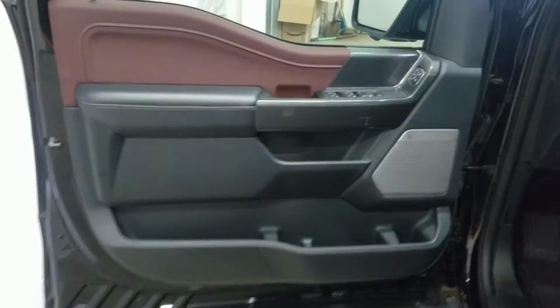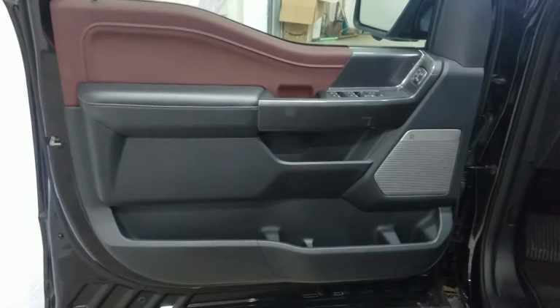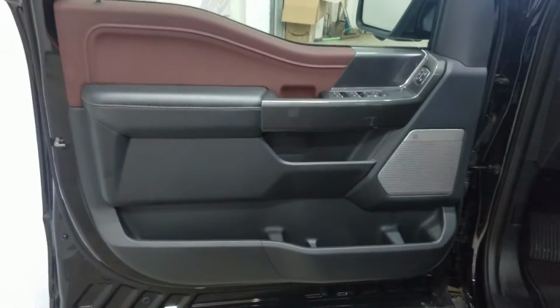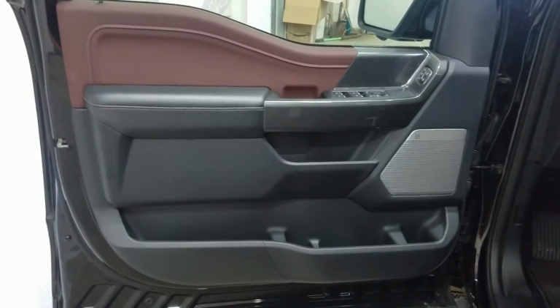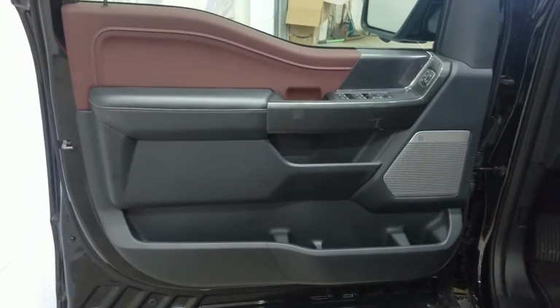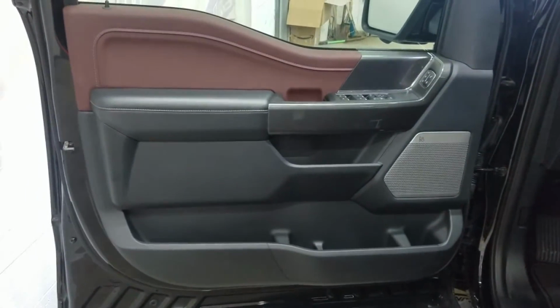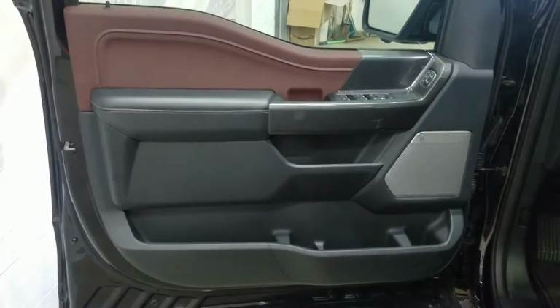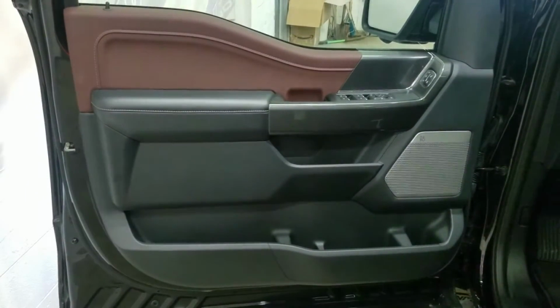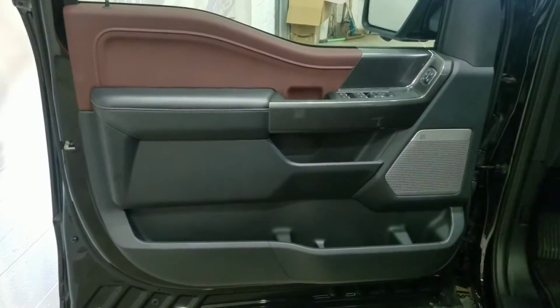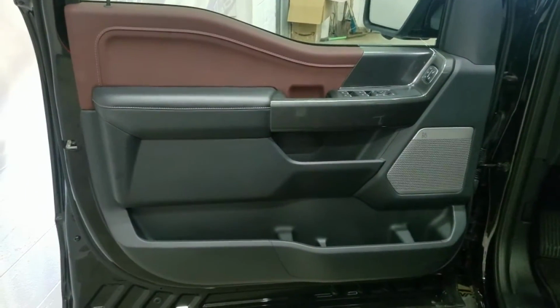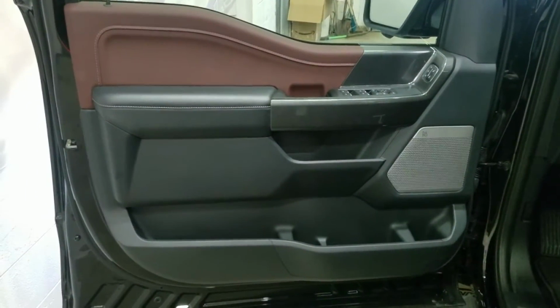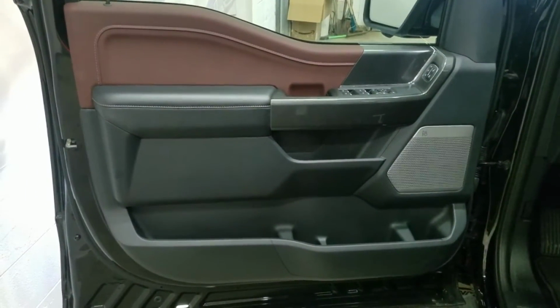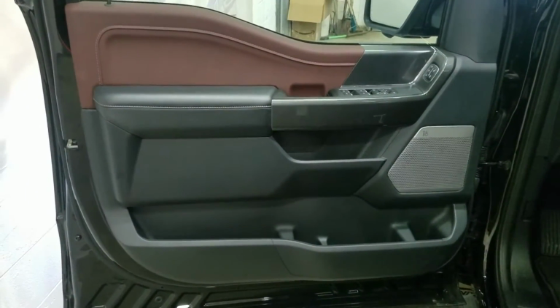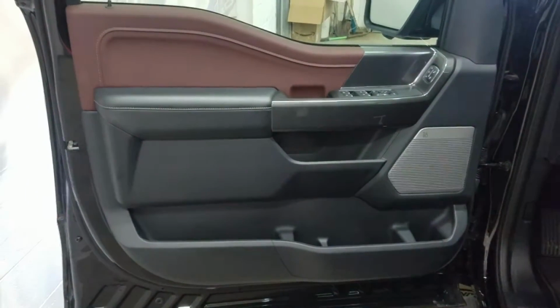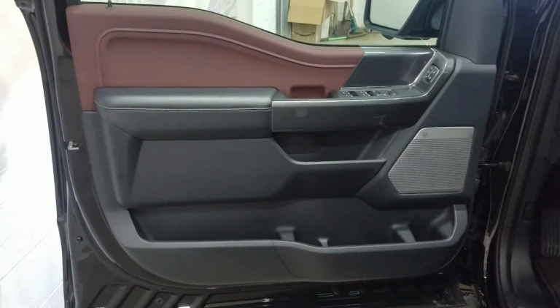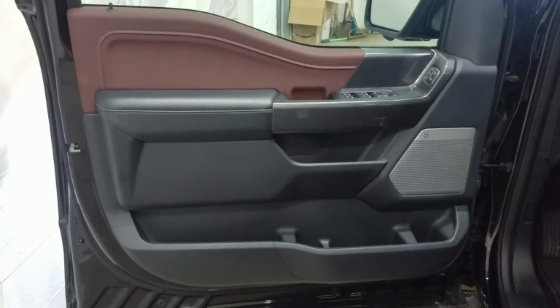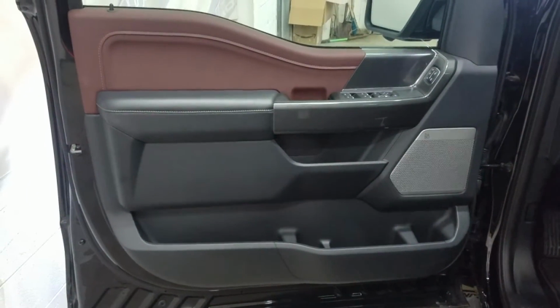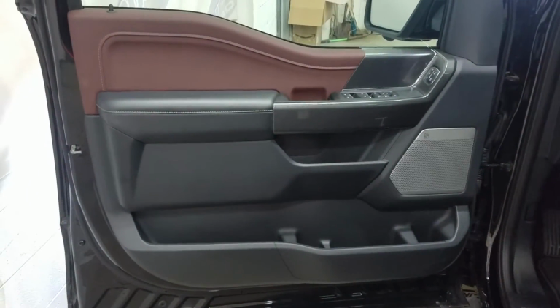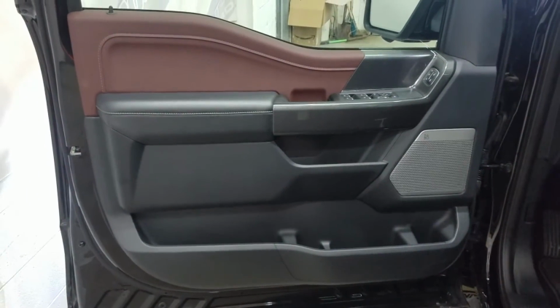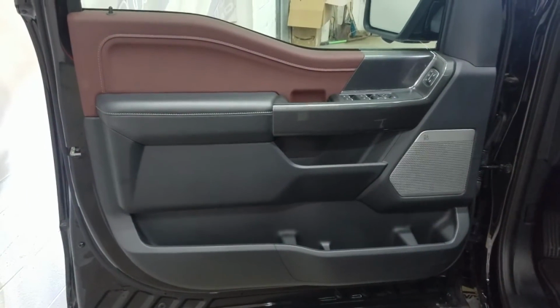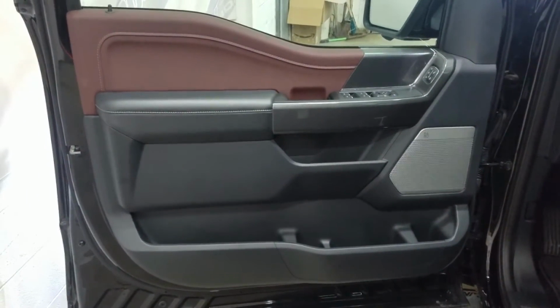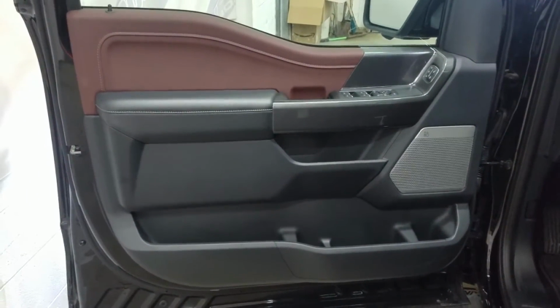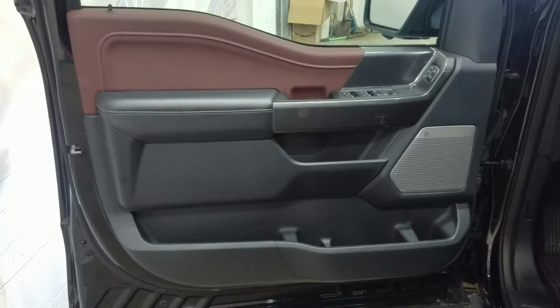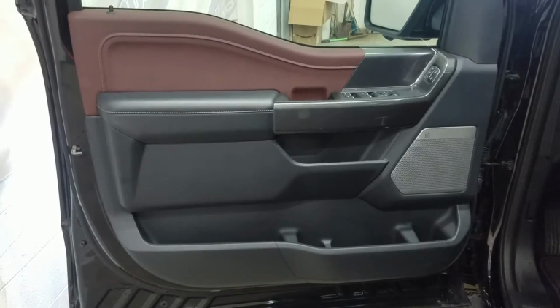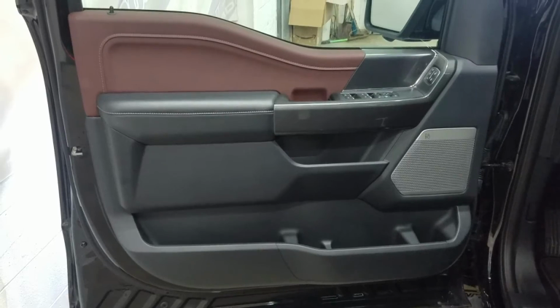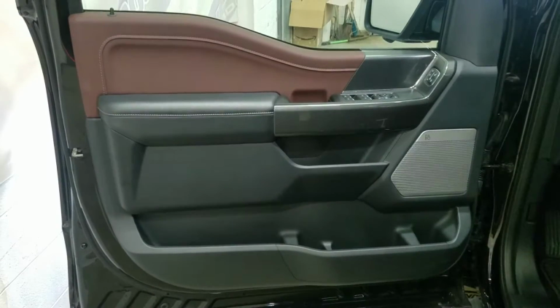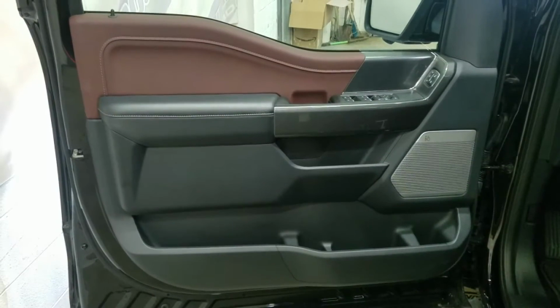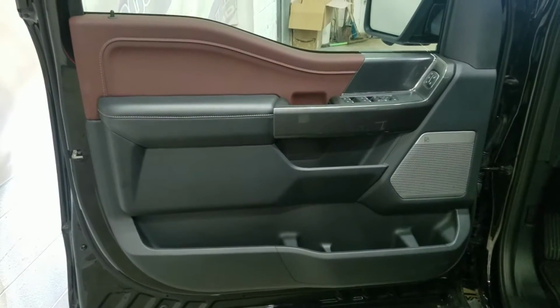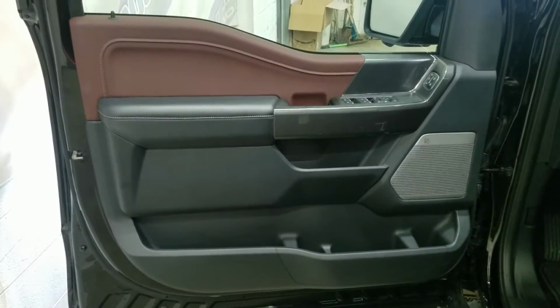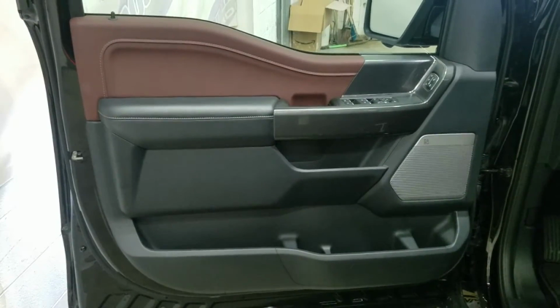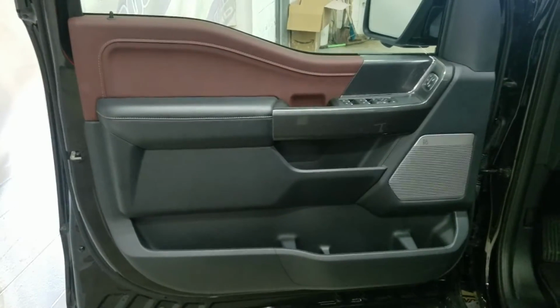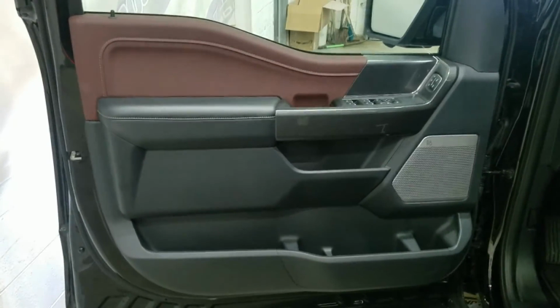Over to the interior, we have driver-friendly features which include power locks, power windows, power adjustable mirrors, and door storage.